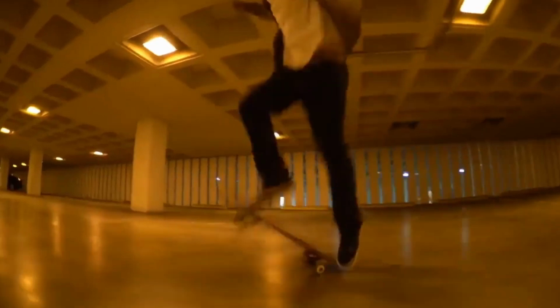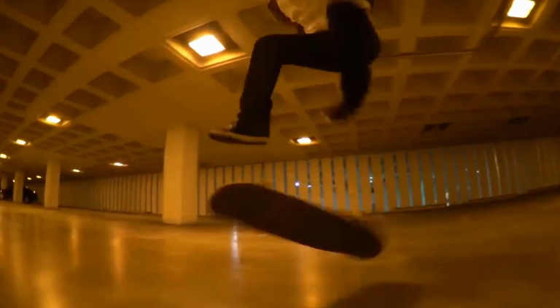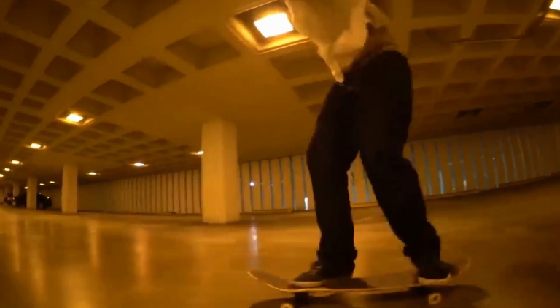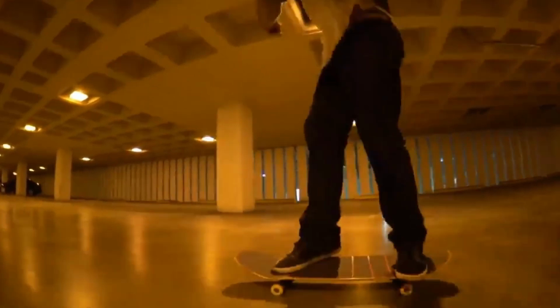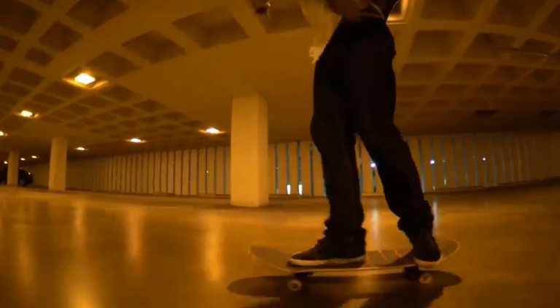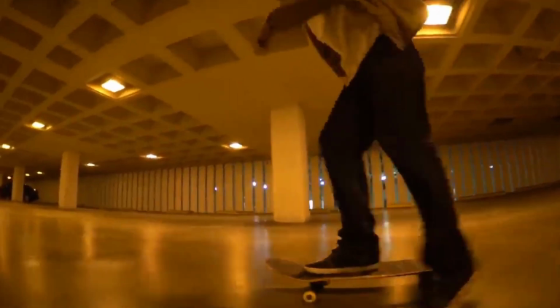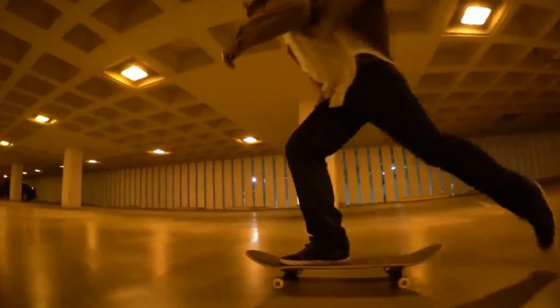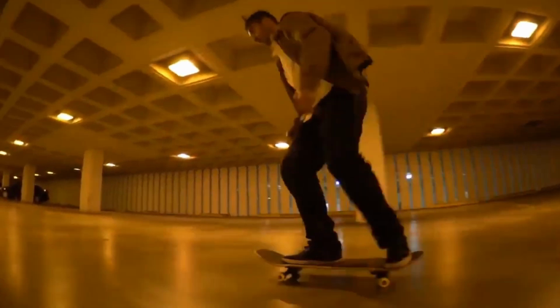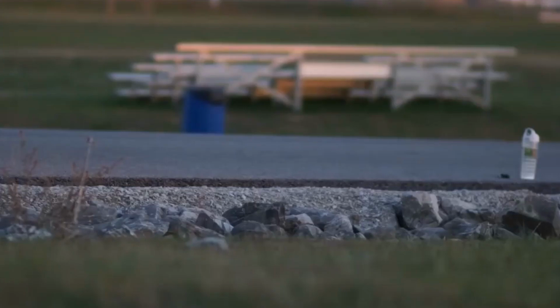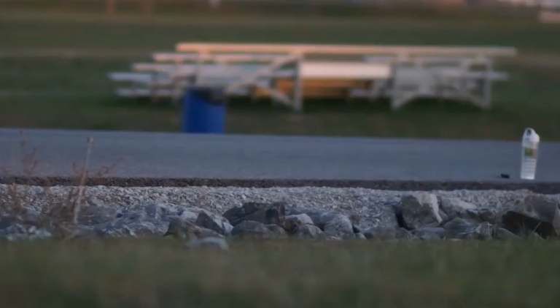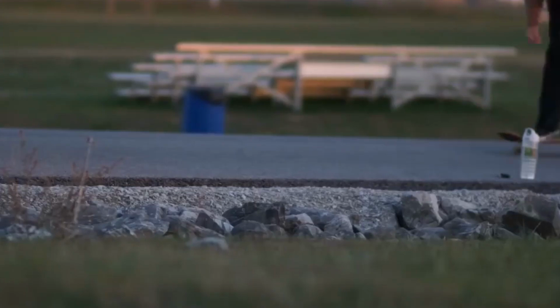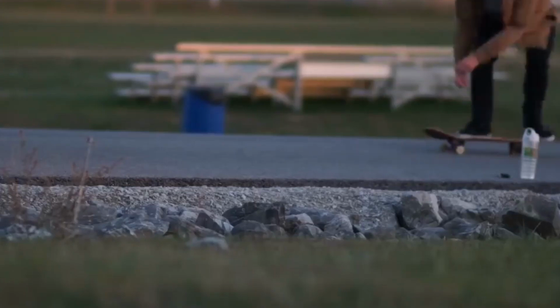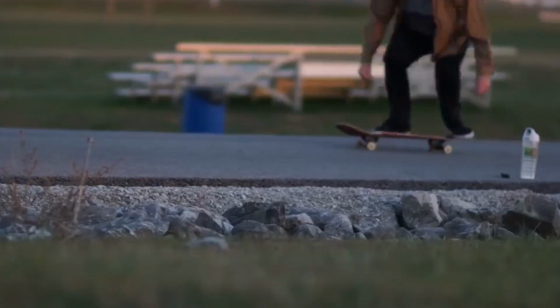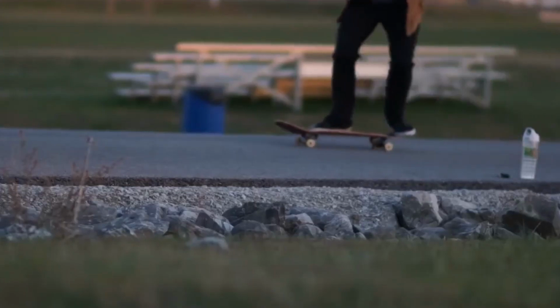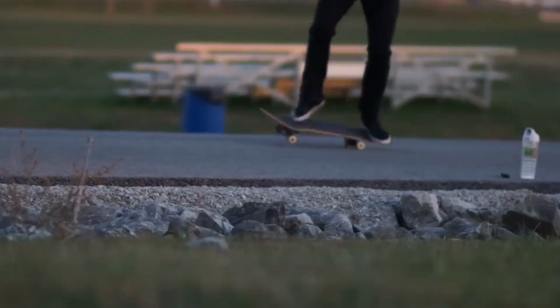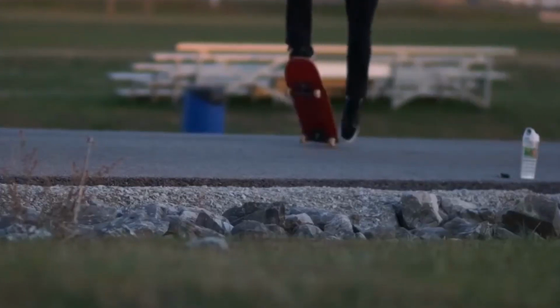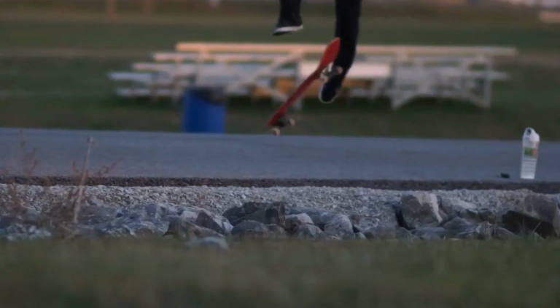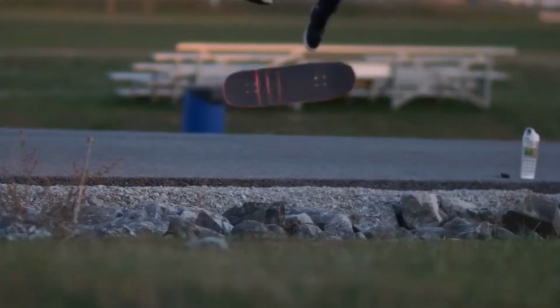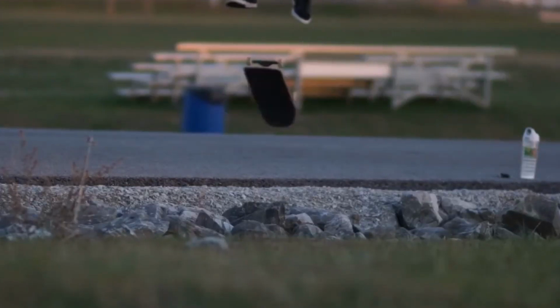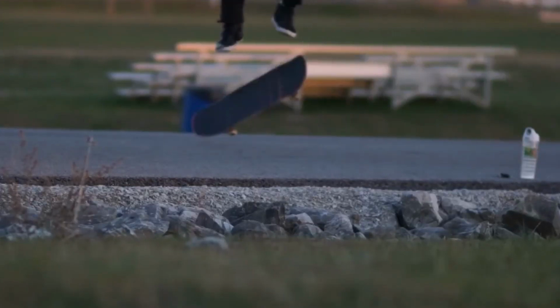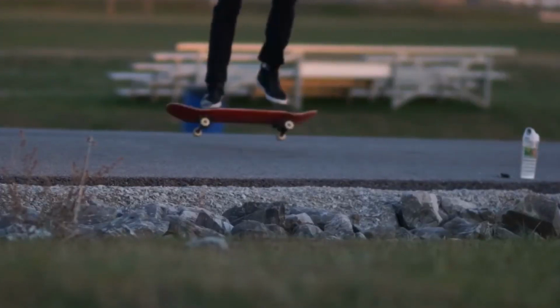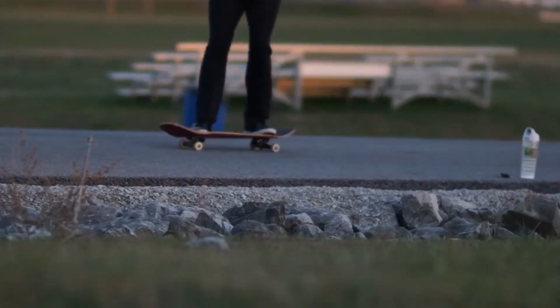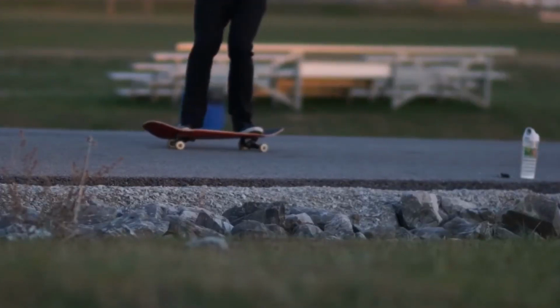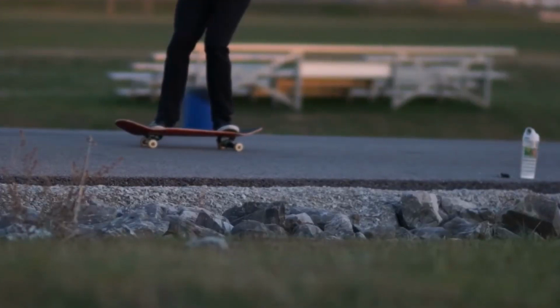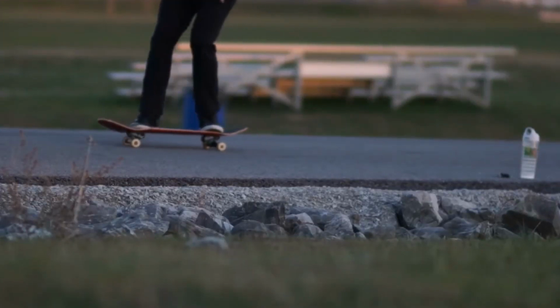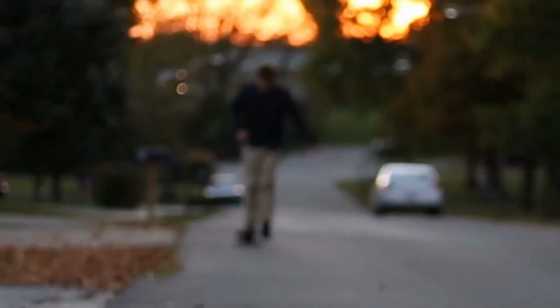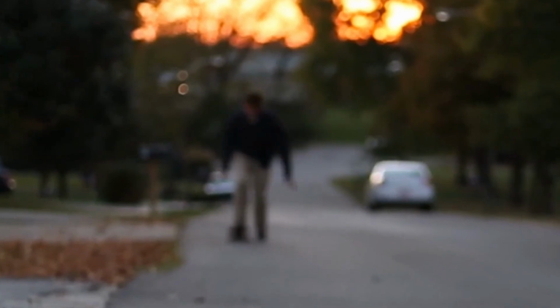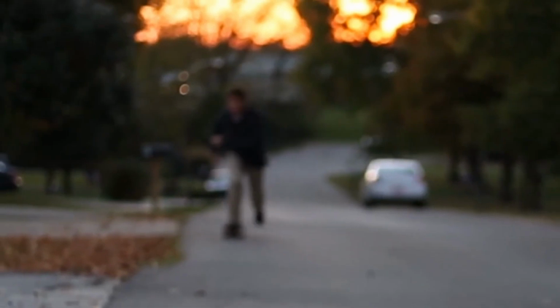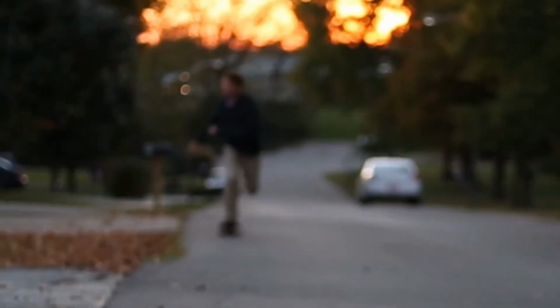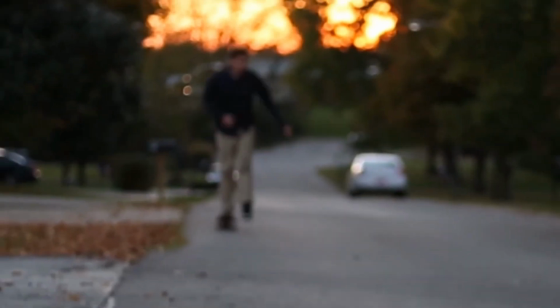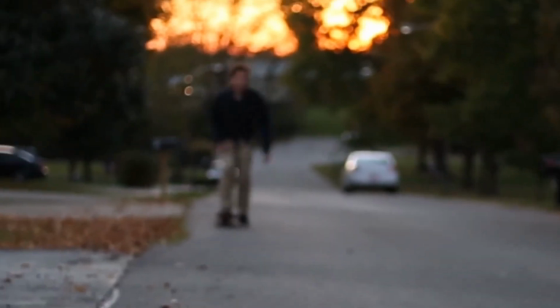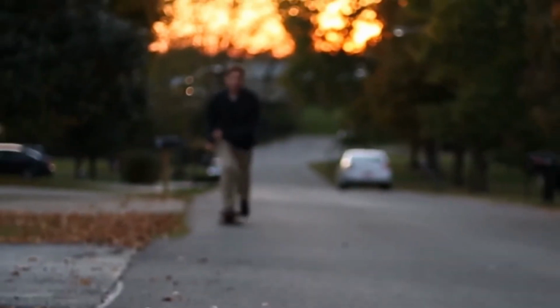360 flips are not an easy trick — it's kind of an intermediate to advanced trick. You want to know how to do a pop shove it and a kickflip before attempting these.